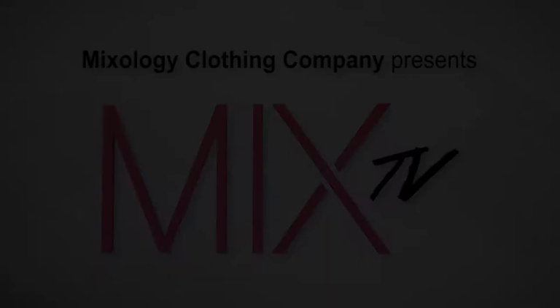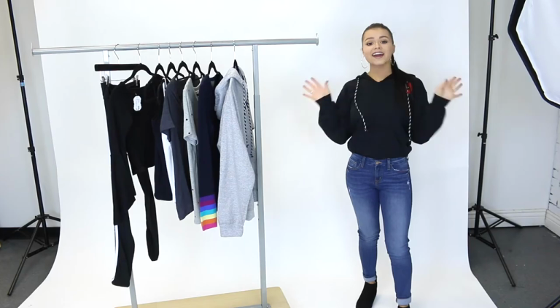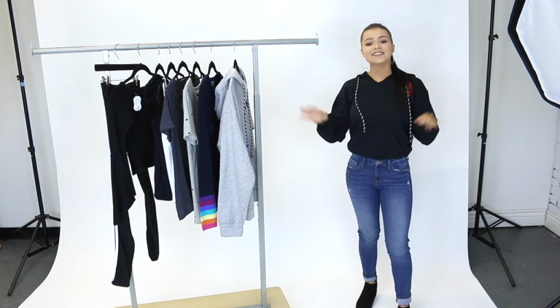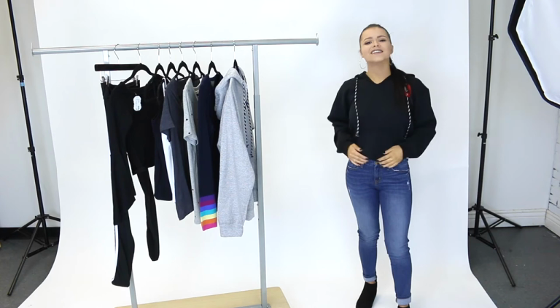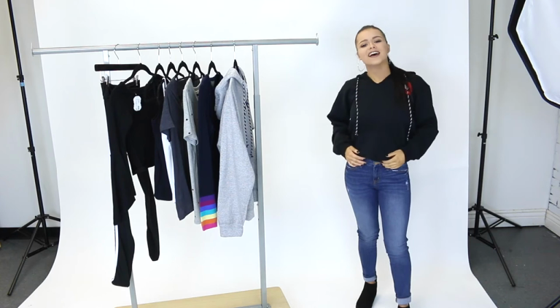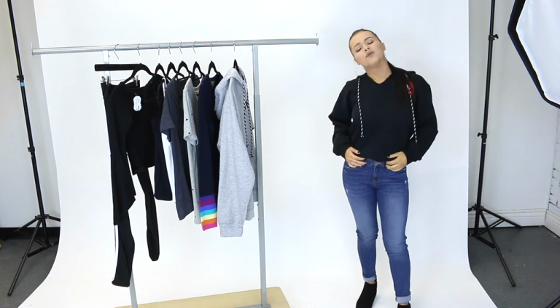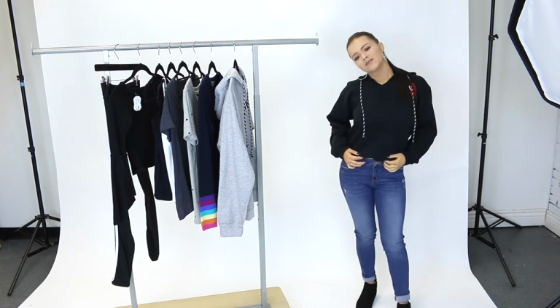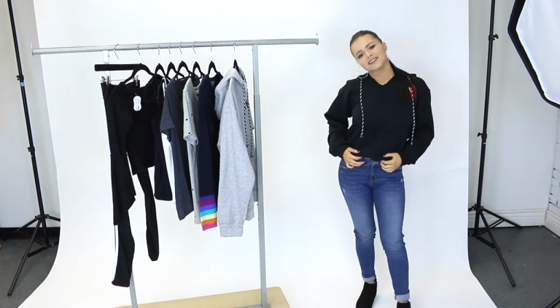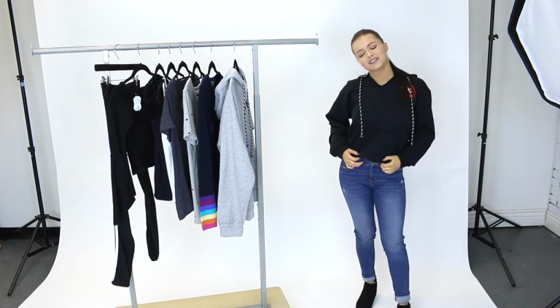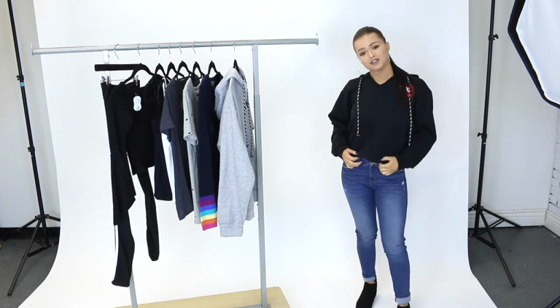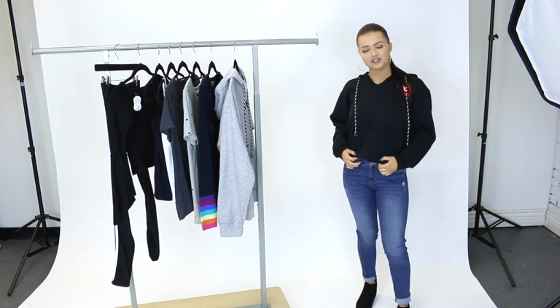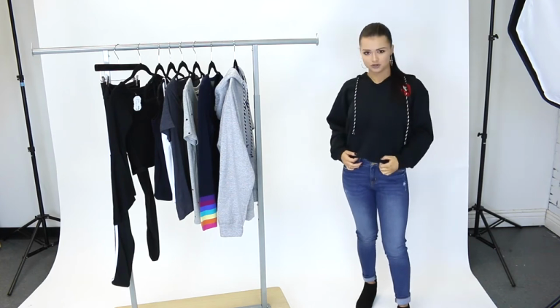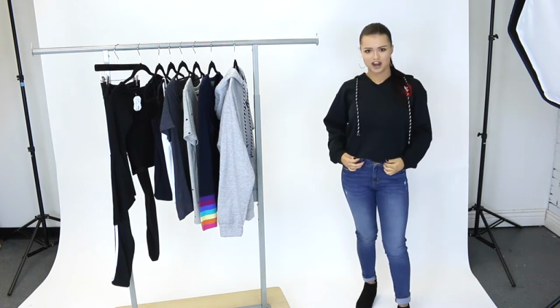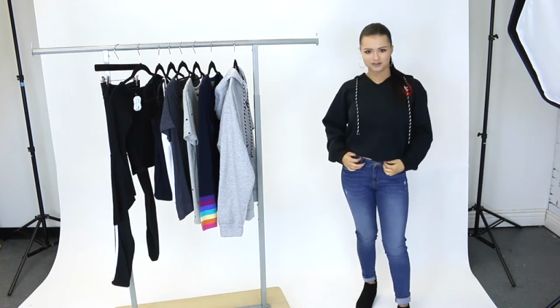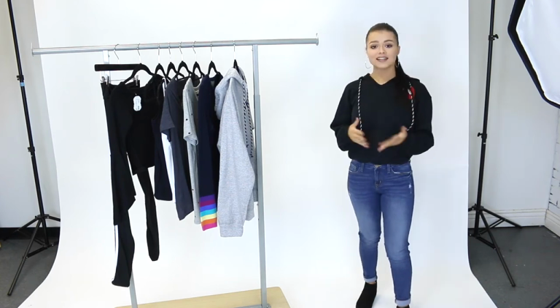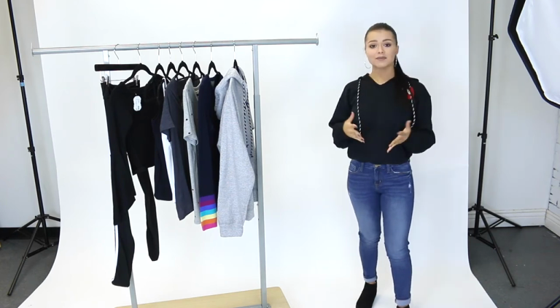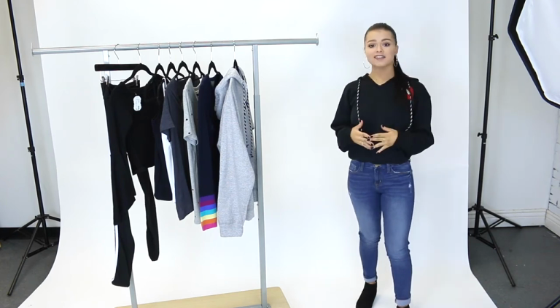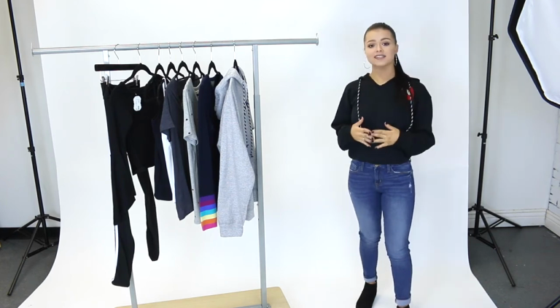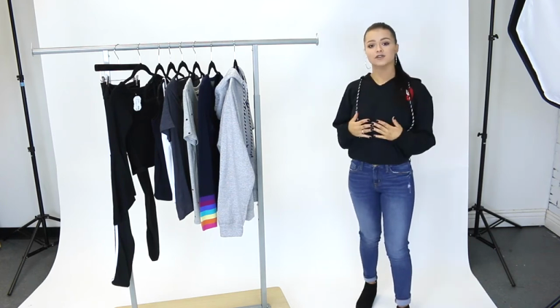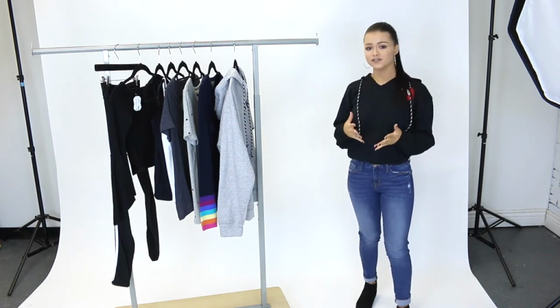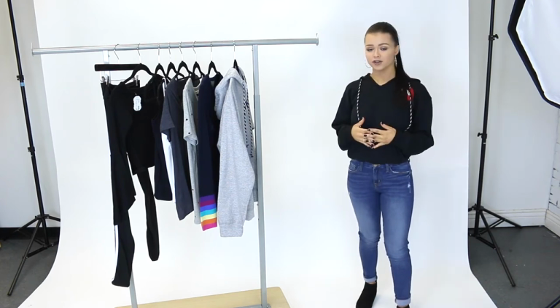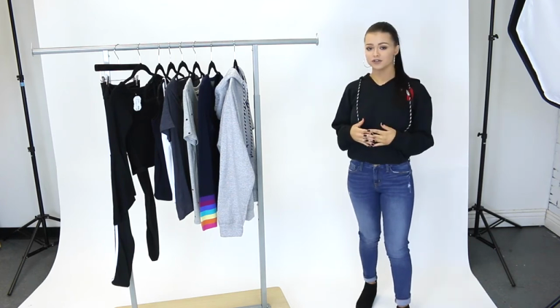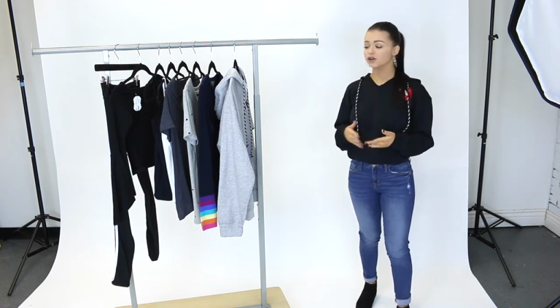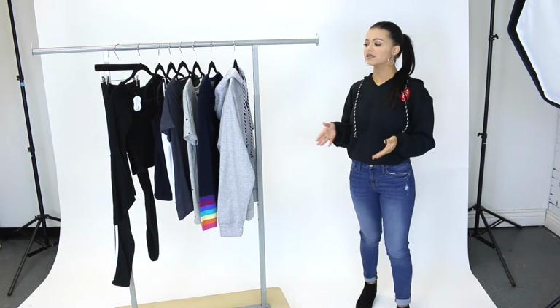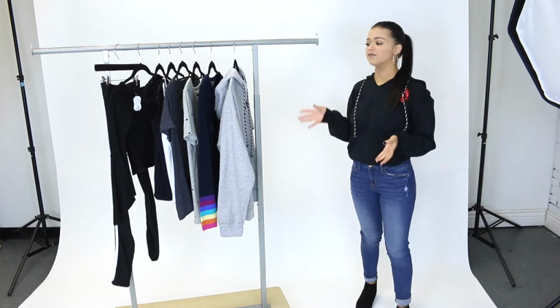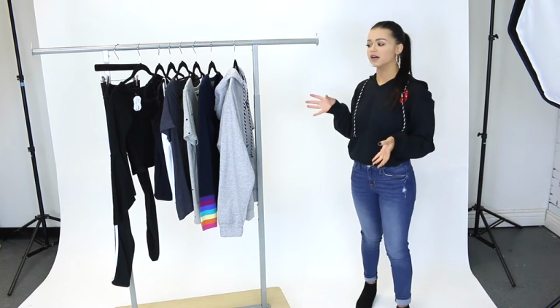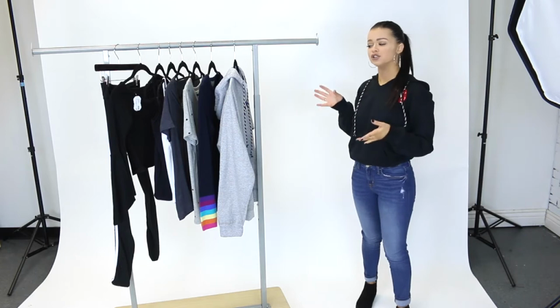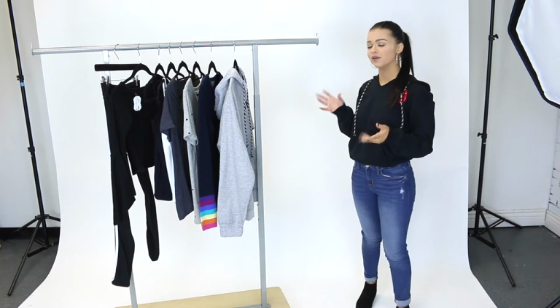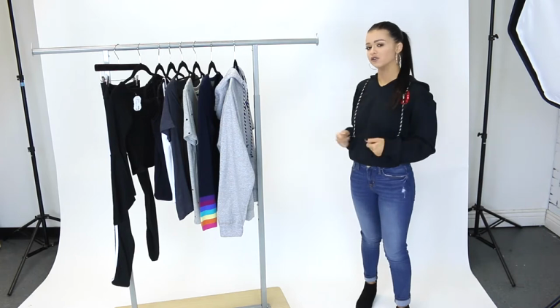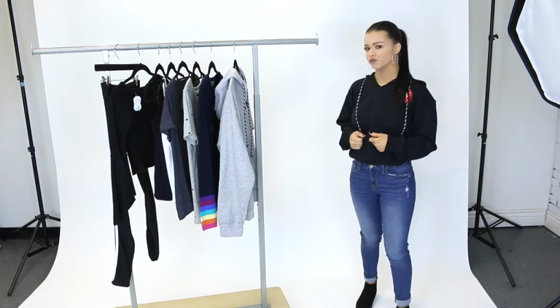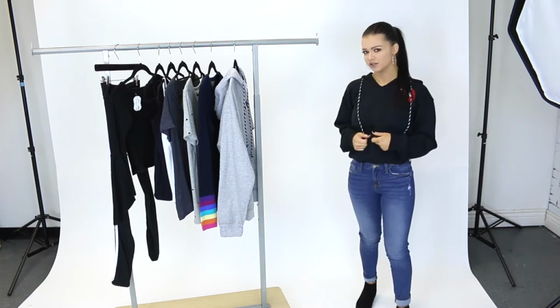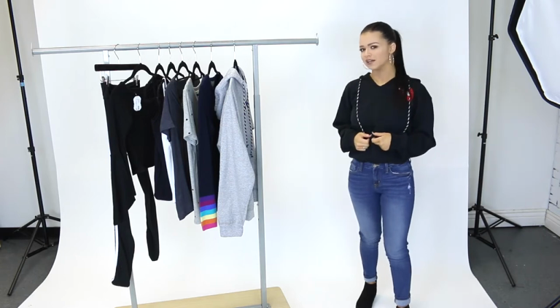Hey guys, it's Alyssa and welcome back to Mixology's YouTube channel. Today I'm behind the scenes in the creative studio to show you some of Mixology's new arrivals for this week.